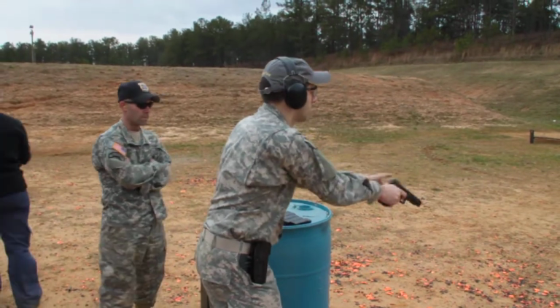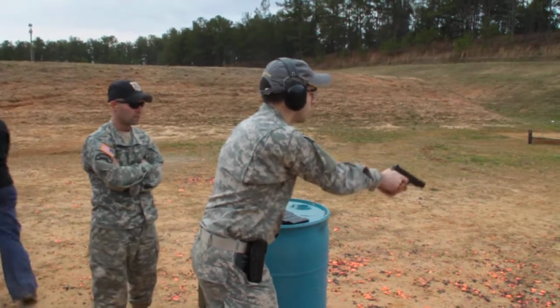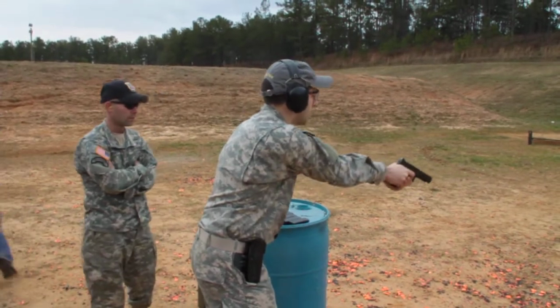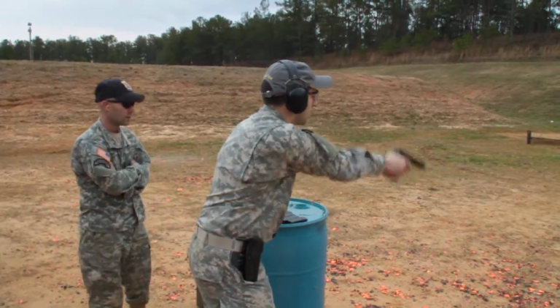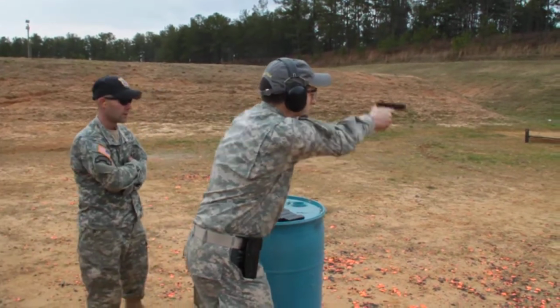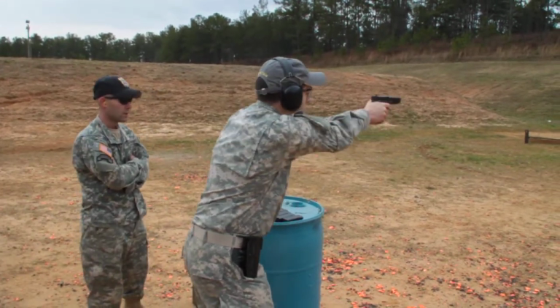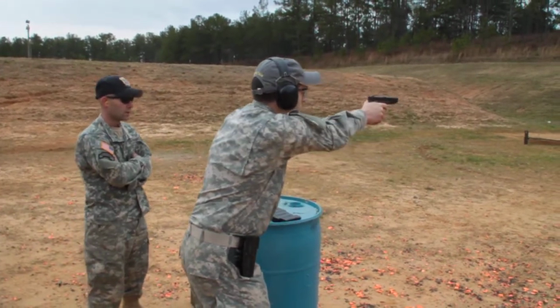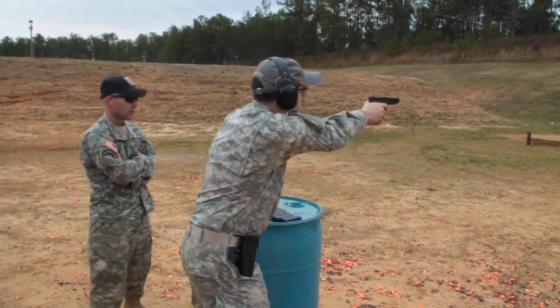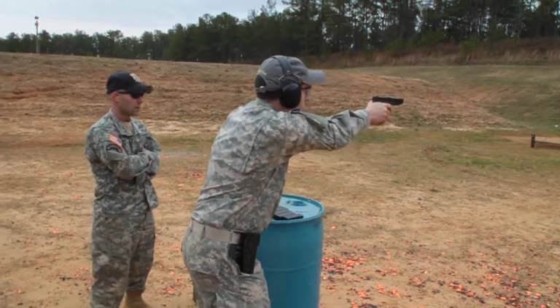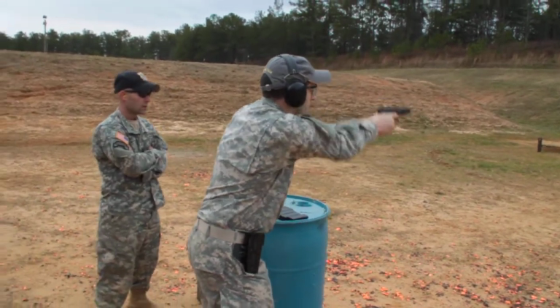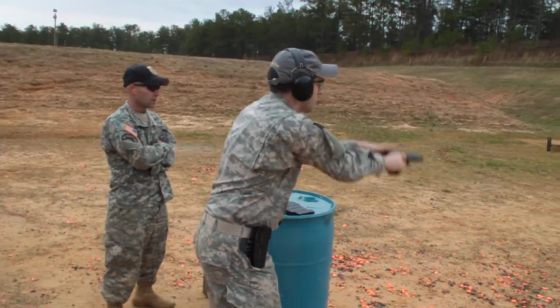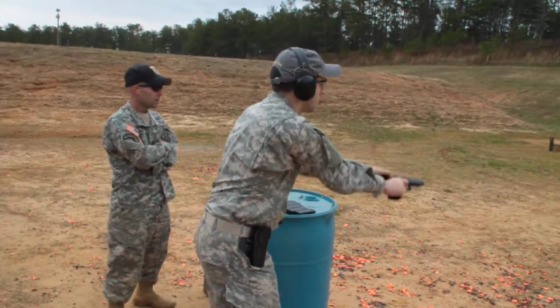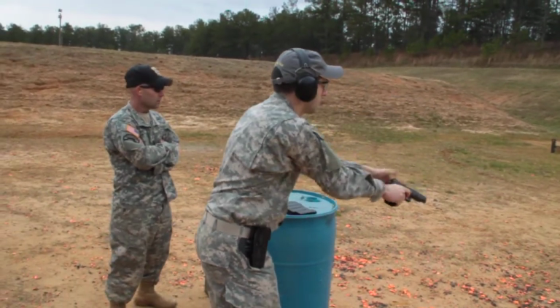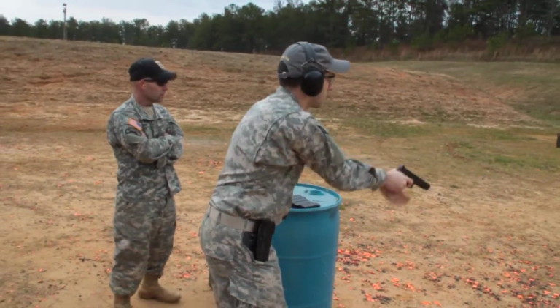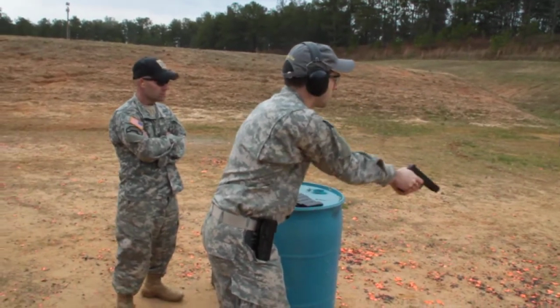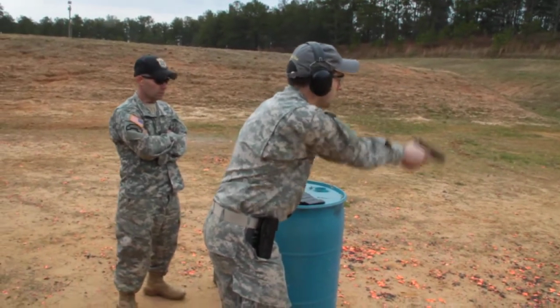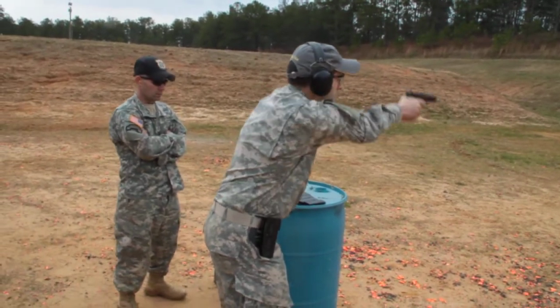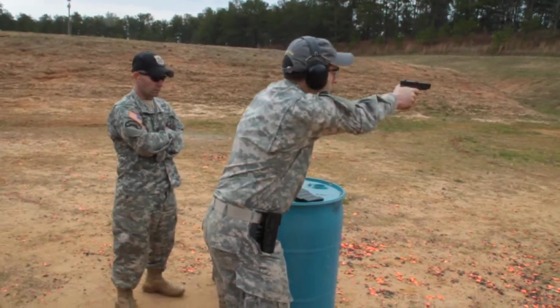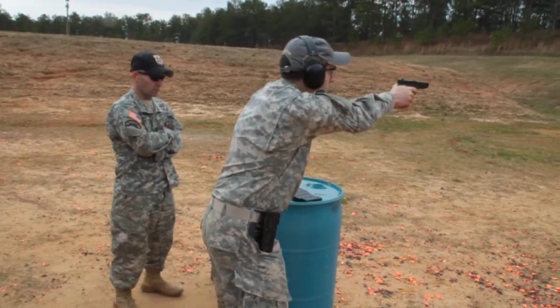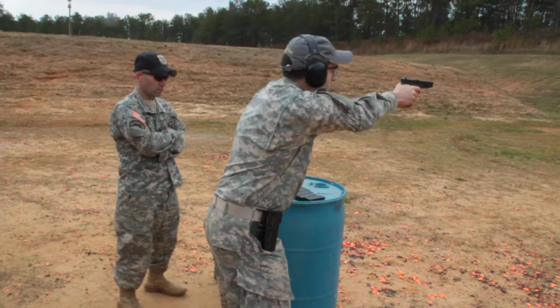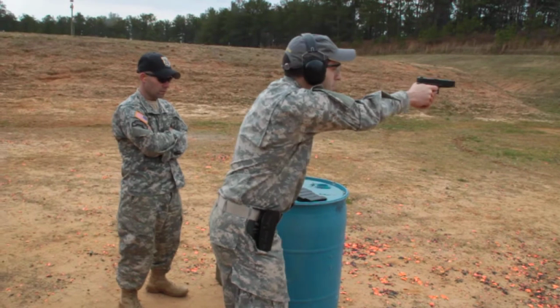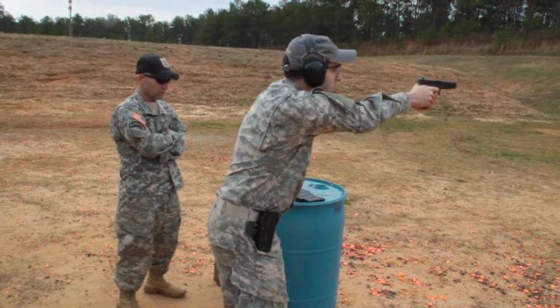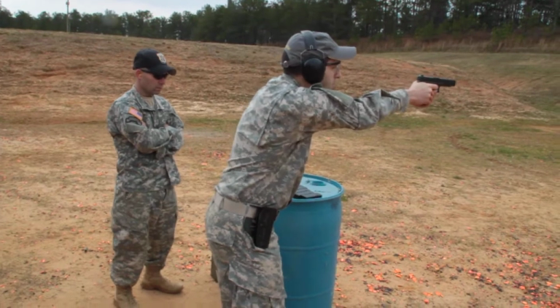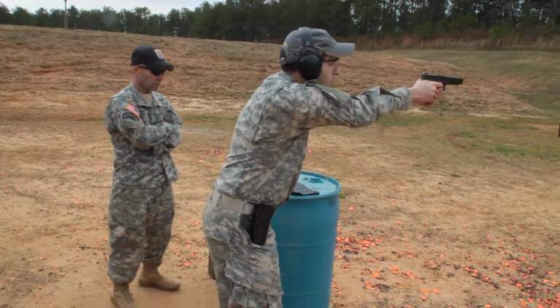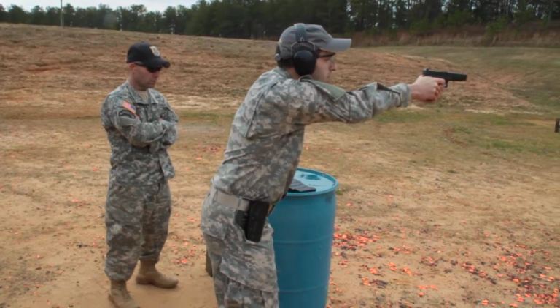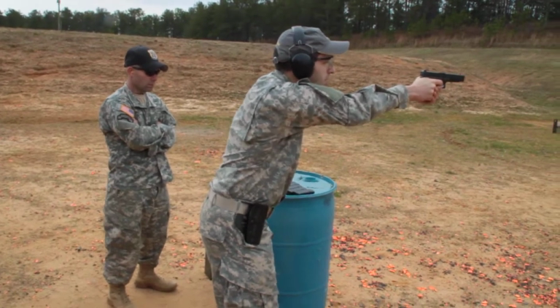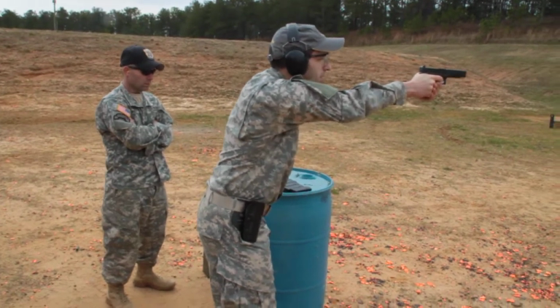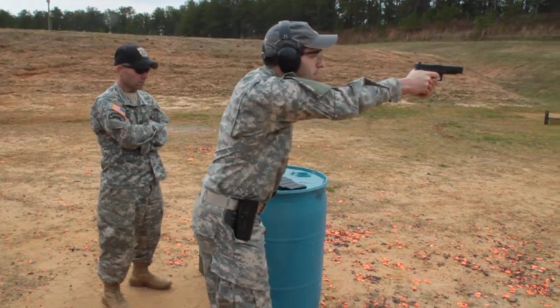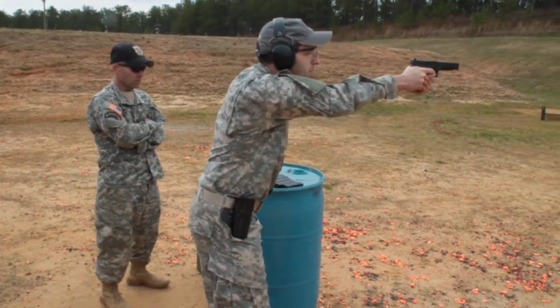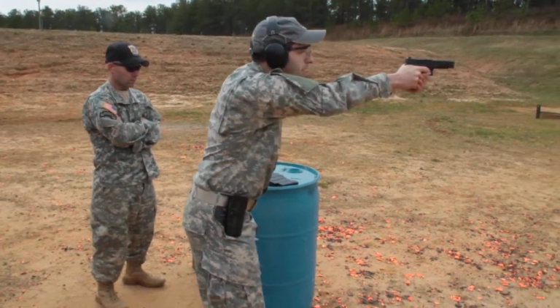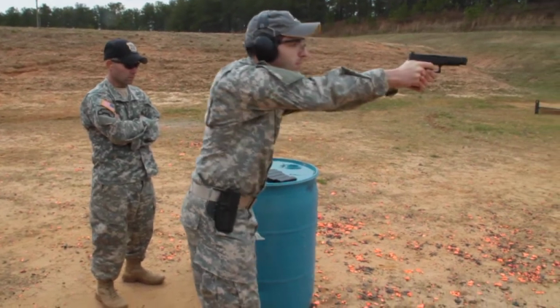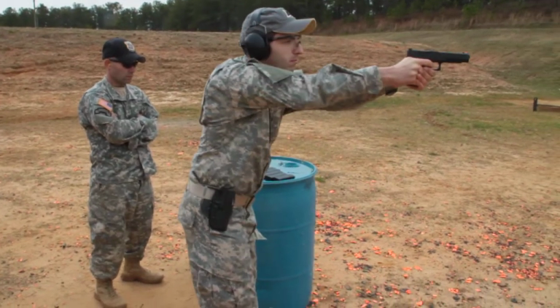It's a speed holster and just grabs the trigger guard. See there's a little toggle so you don't knock it out when you're just moving around.